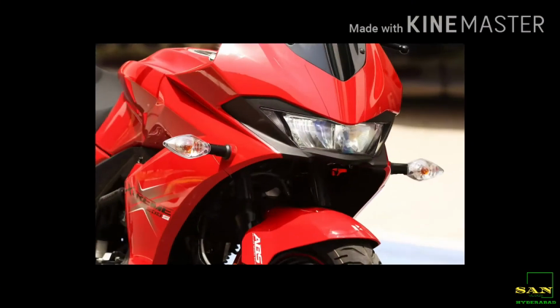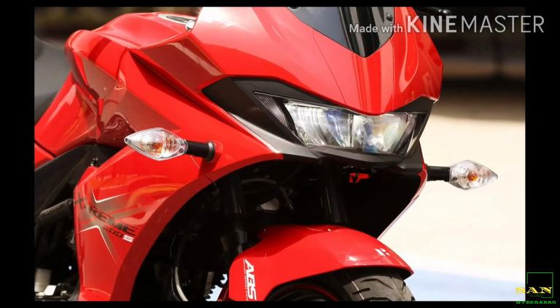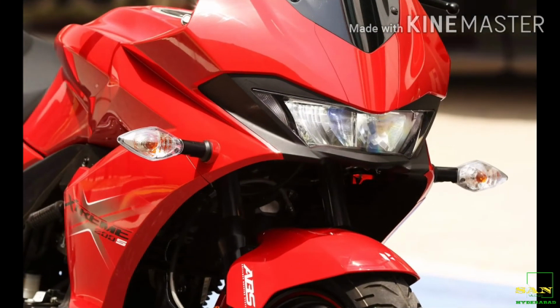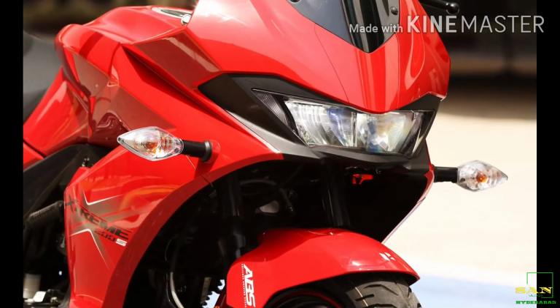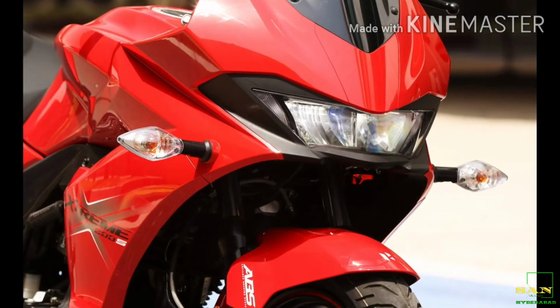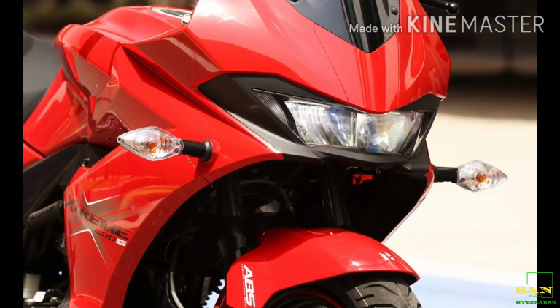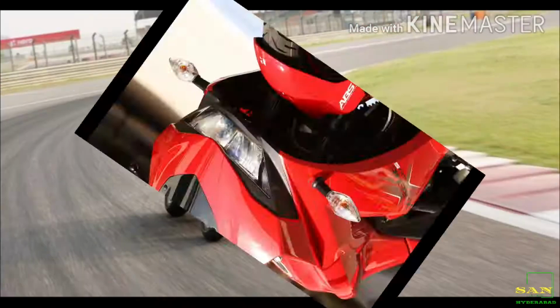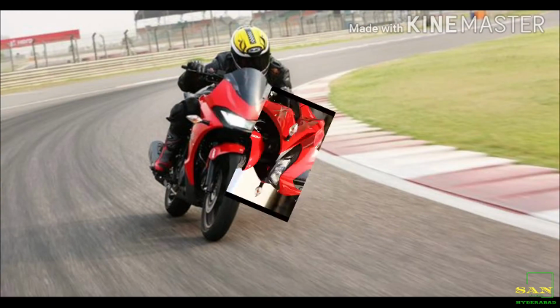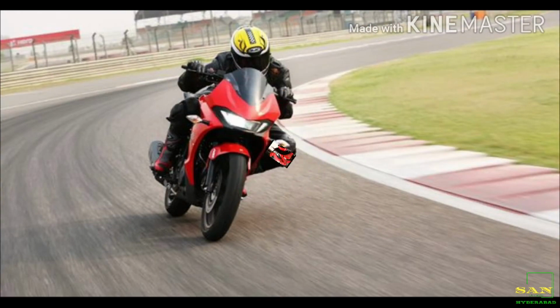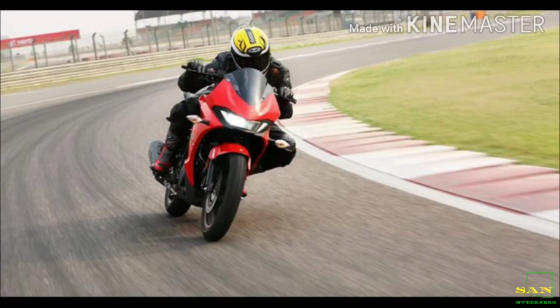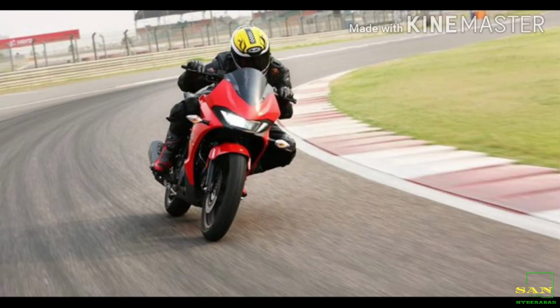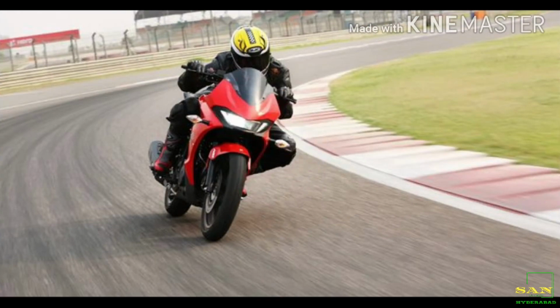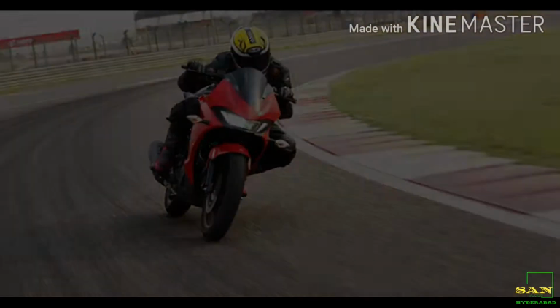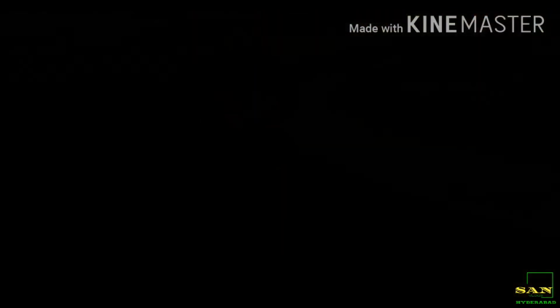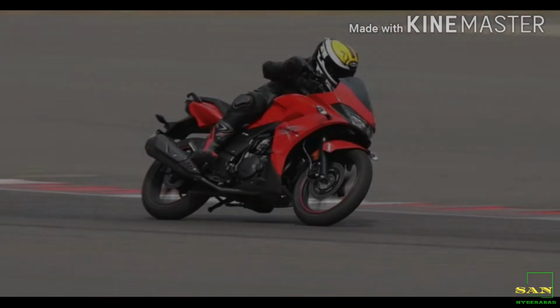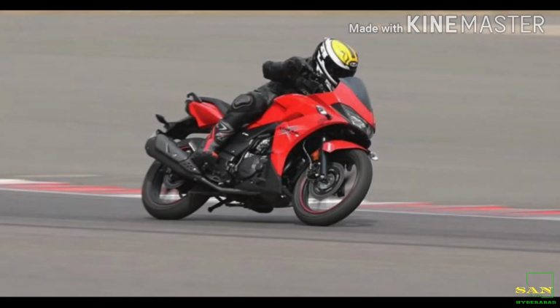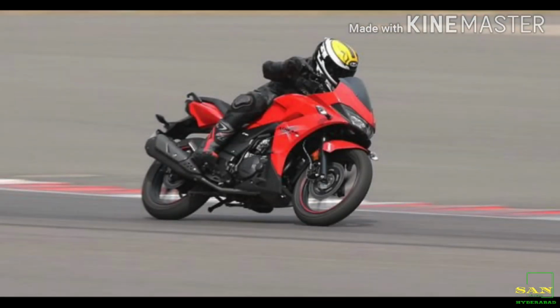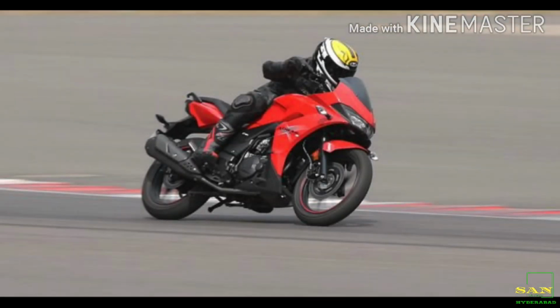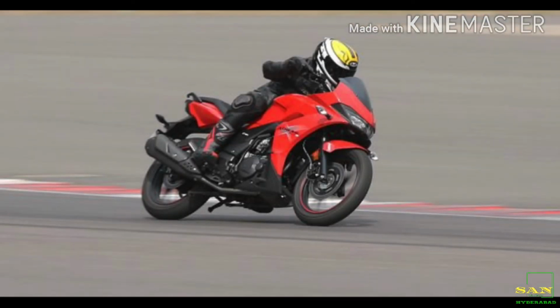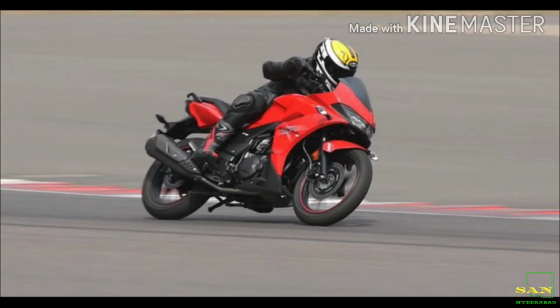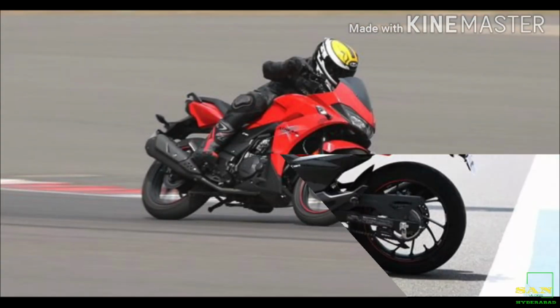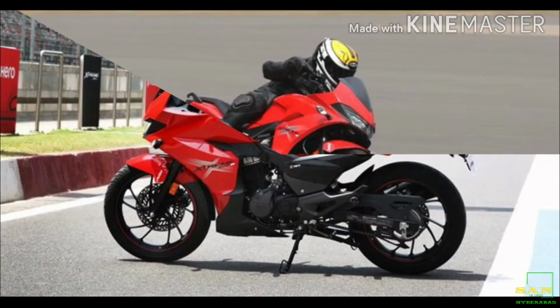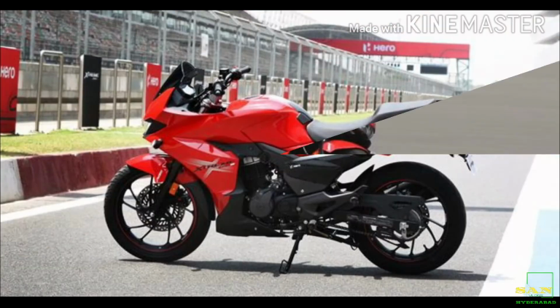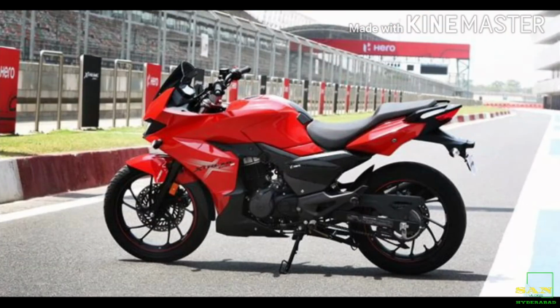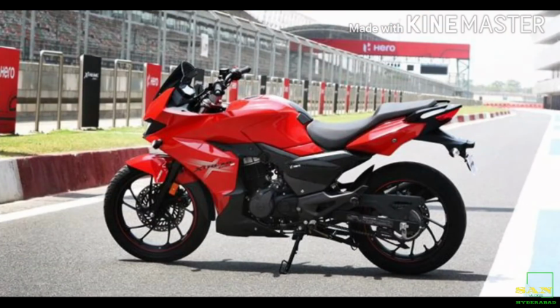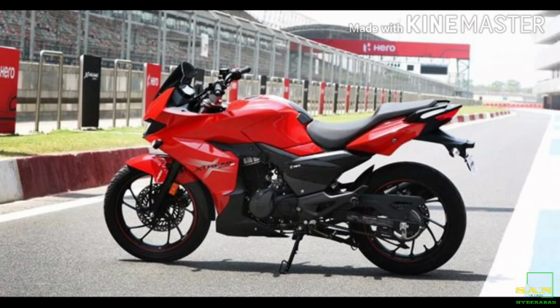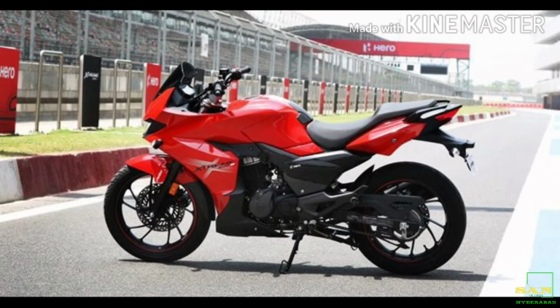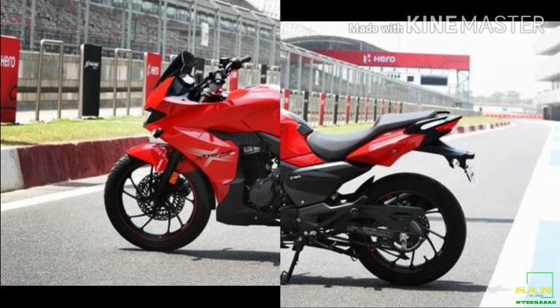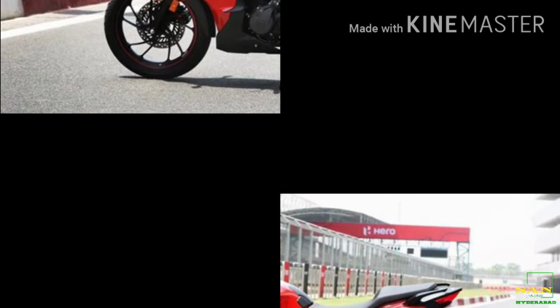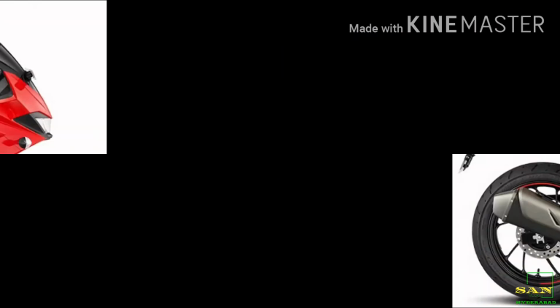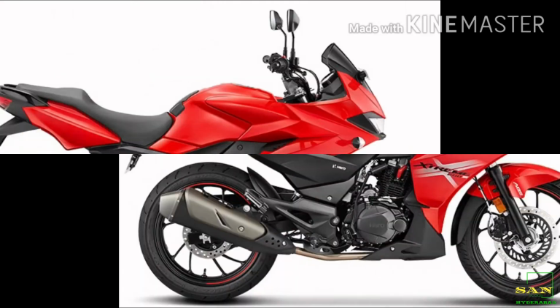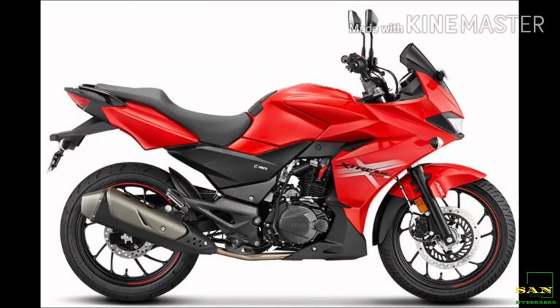Here are the specific details of the bike. Please like and subscribe to this video and subscribe to my channel. Thank you, have a nice day.